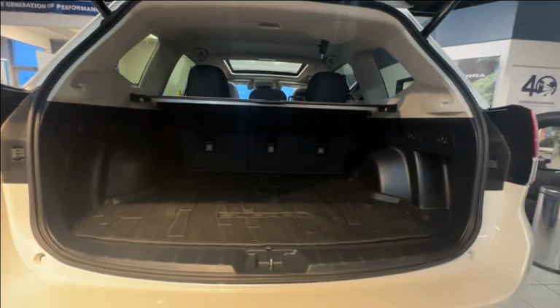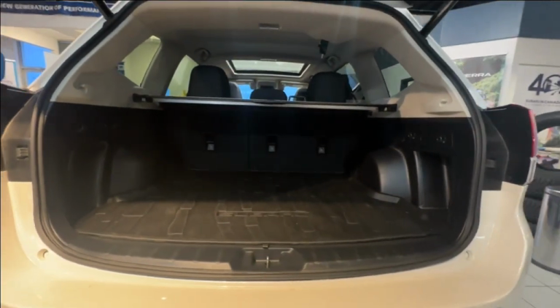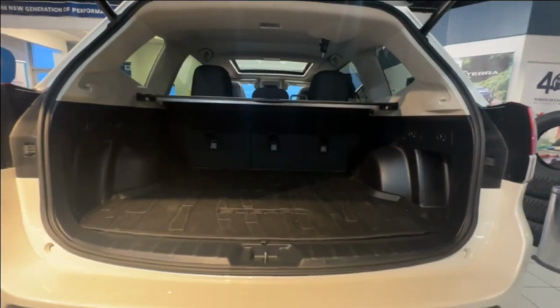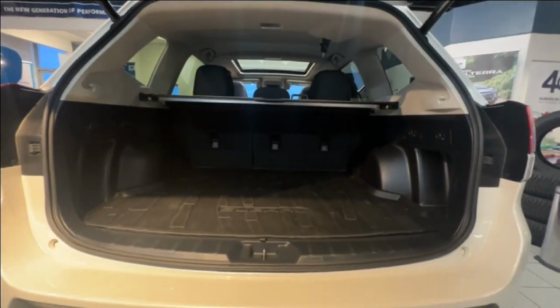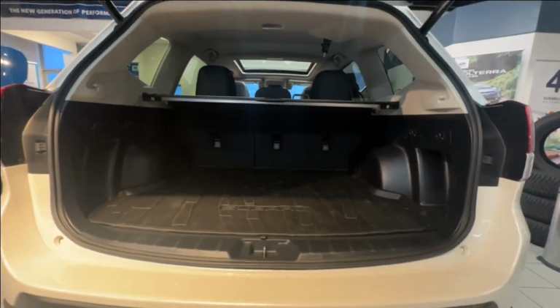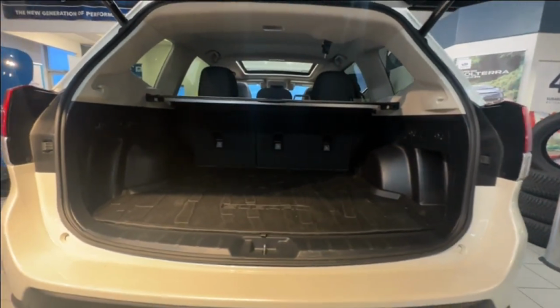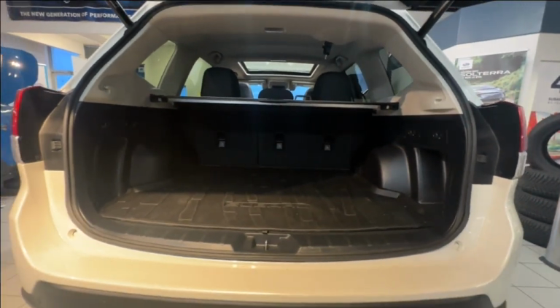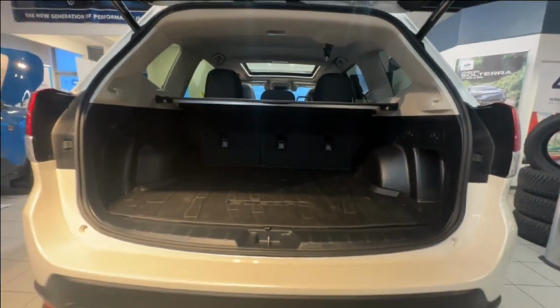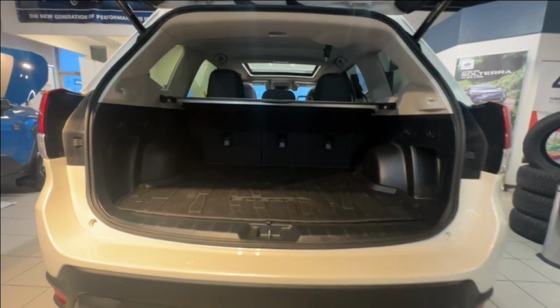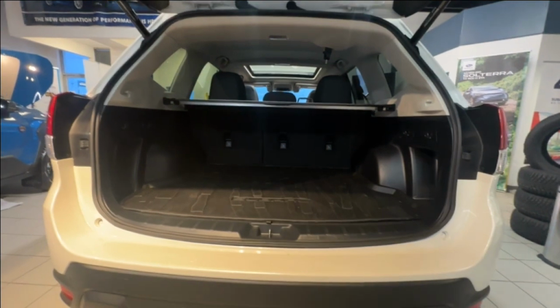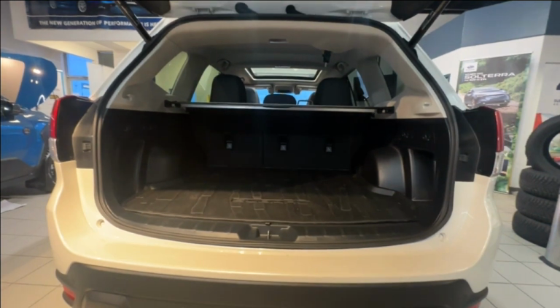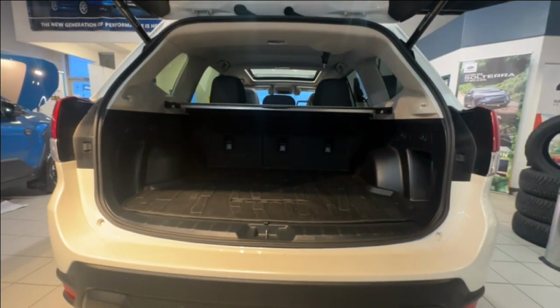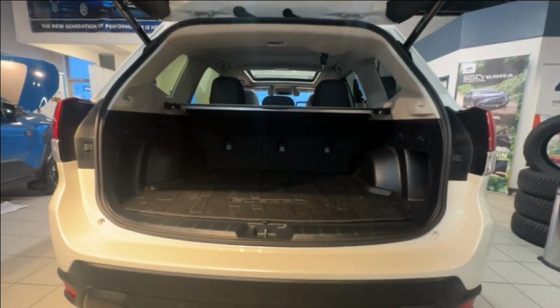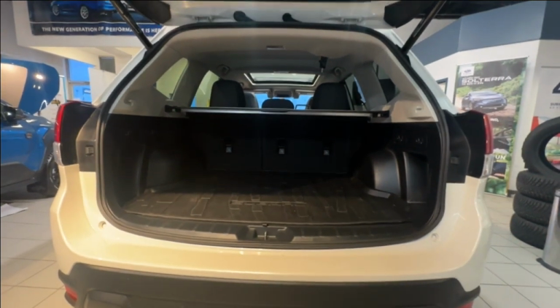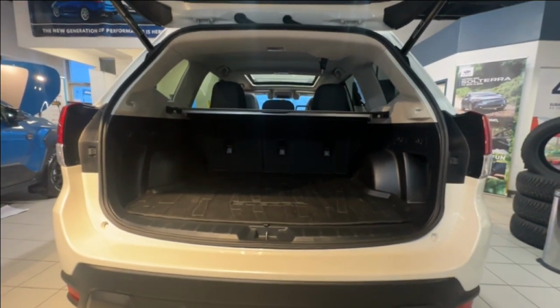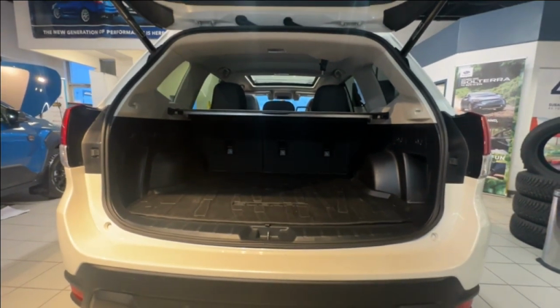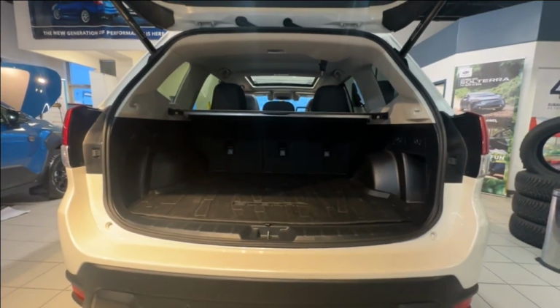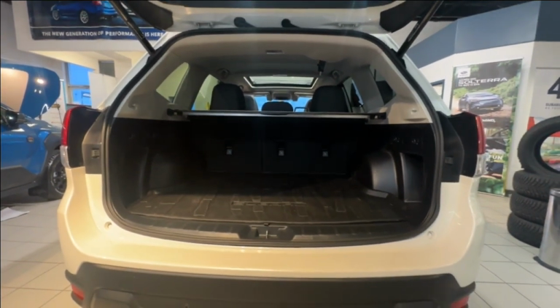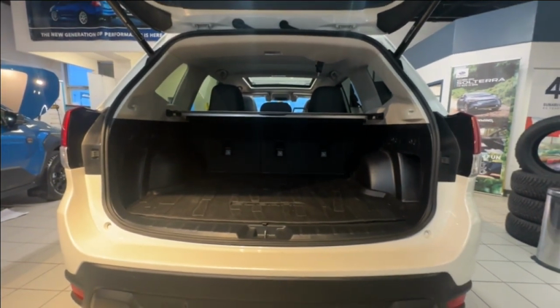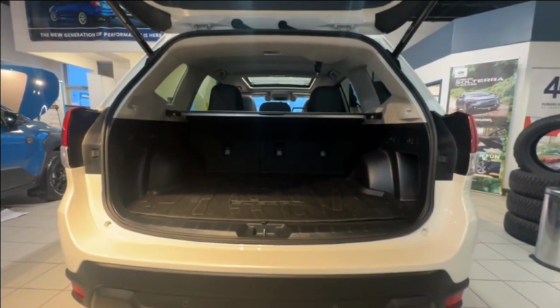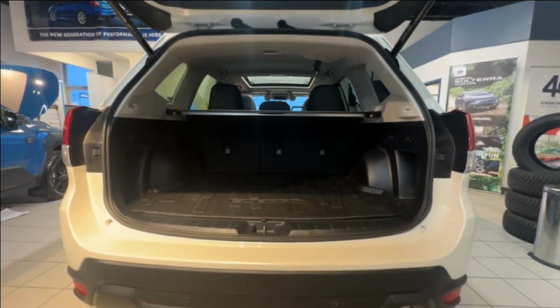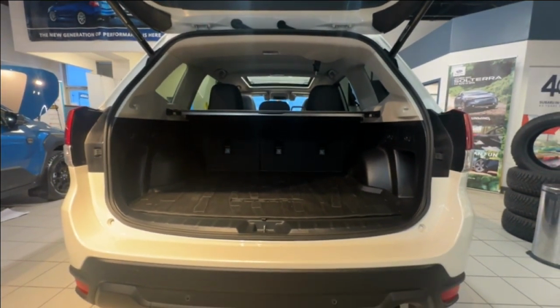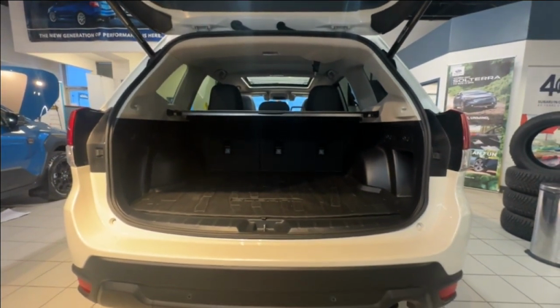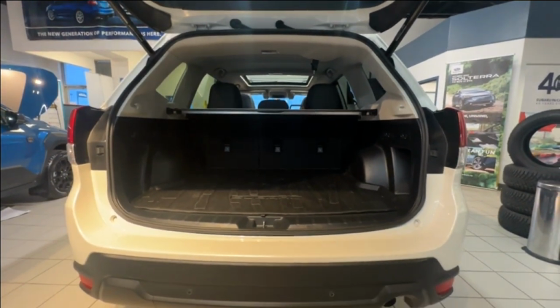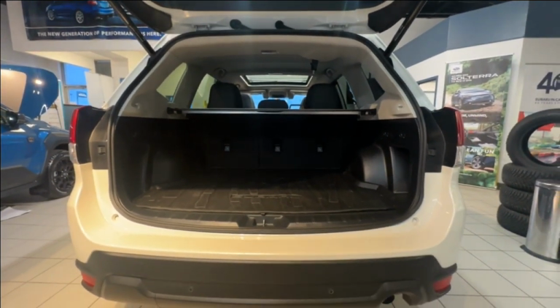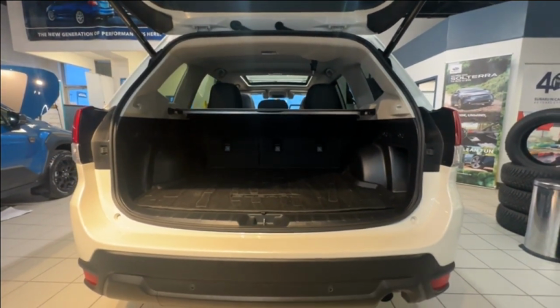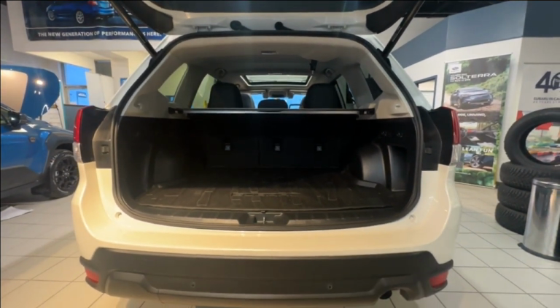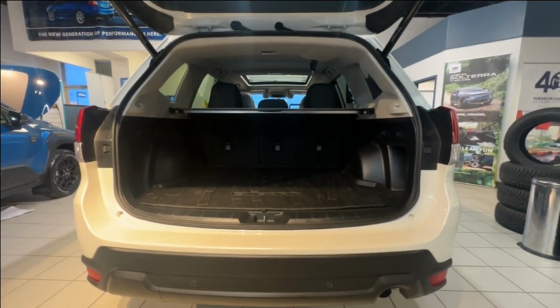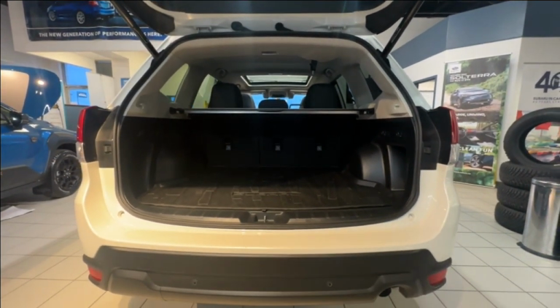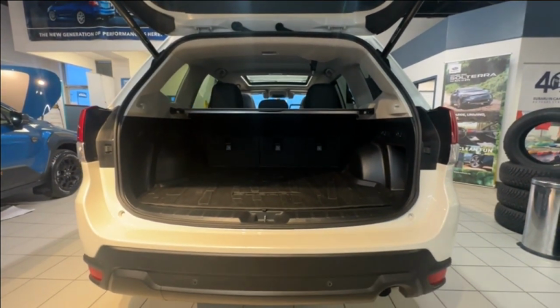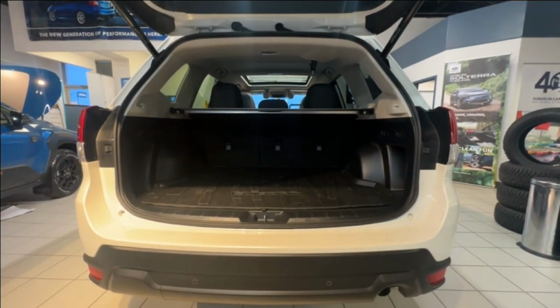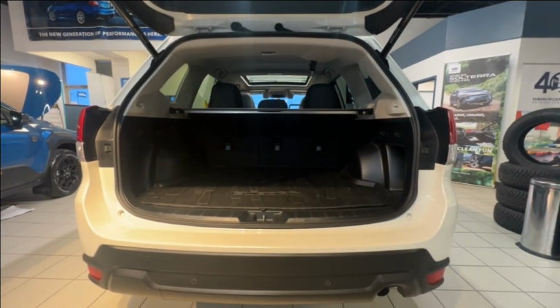Thanks again for tuning in, and please reach out to us to book your test drive appointment today.